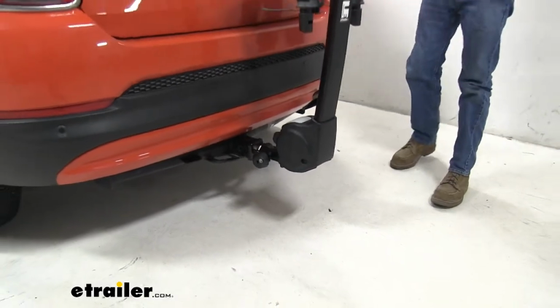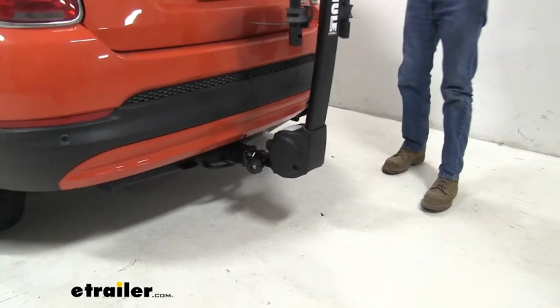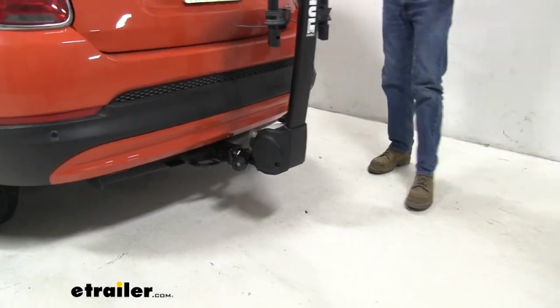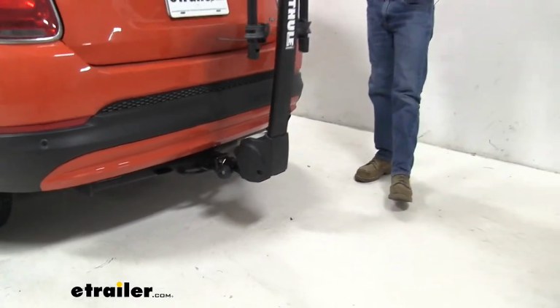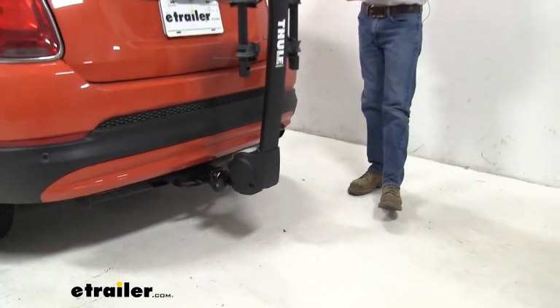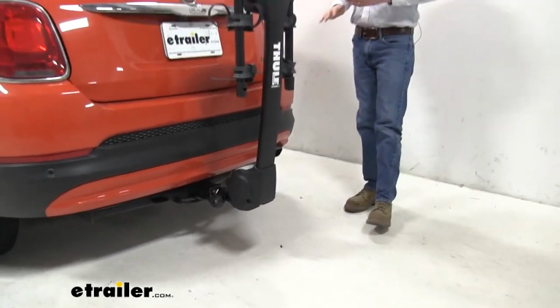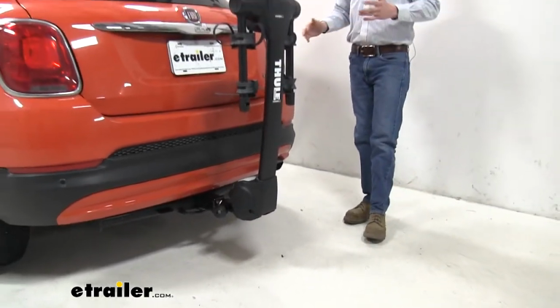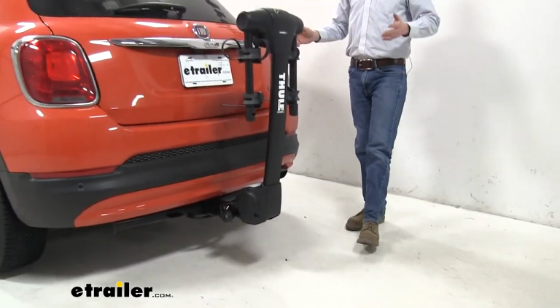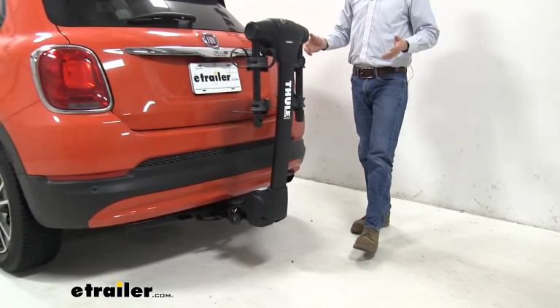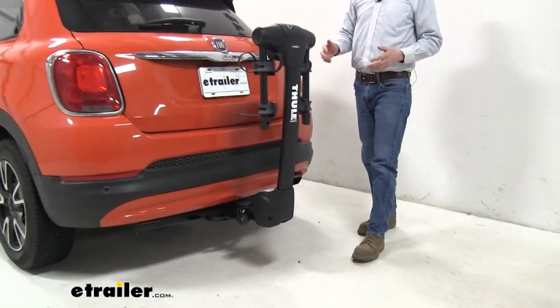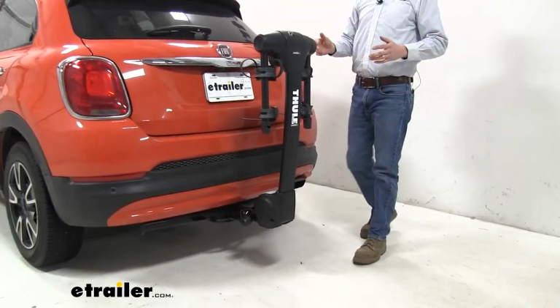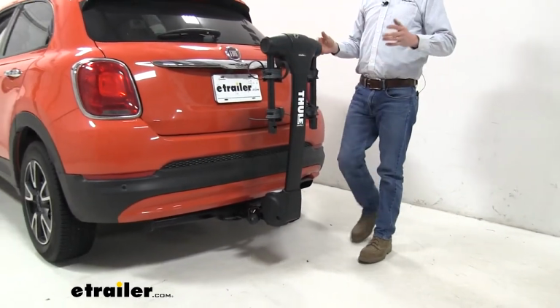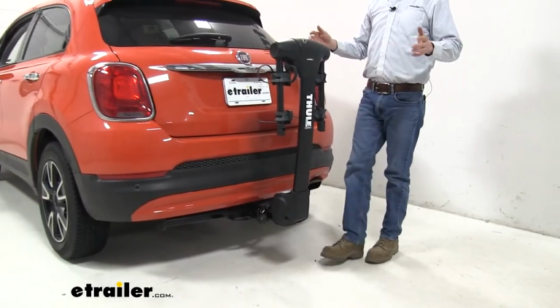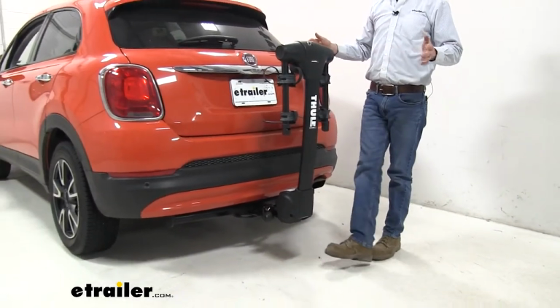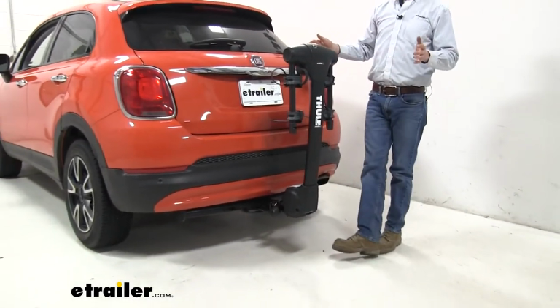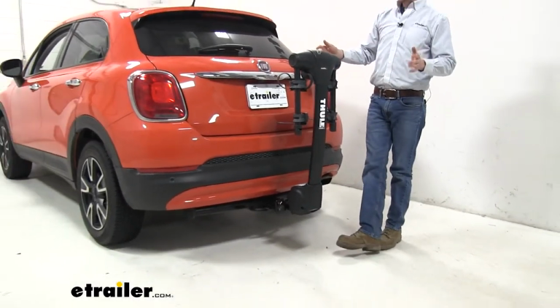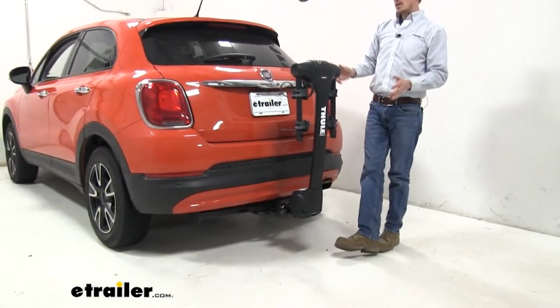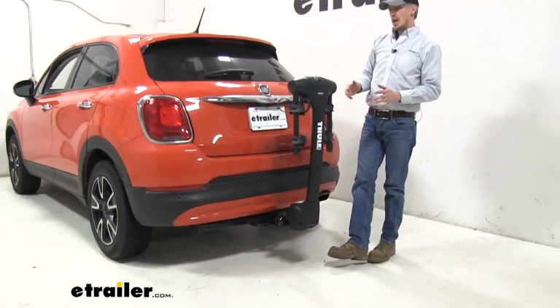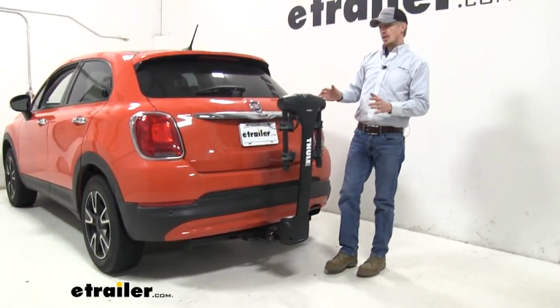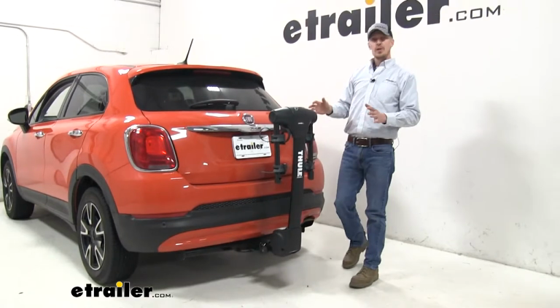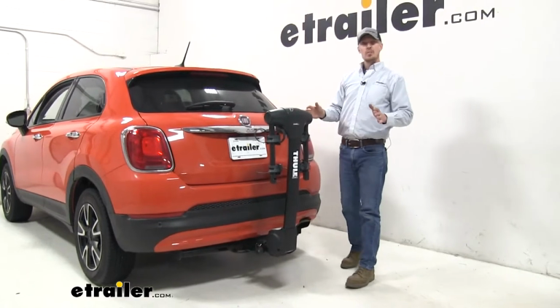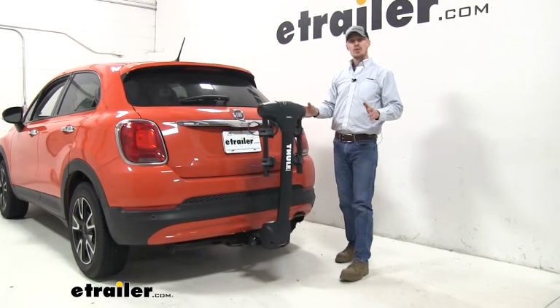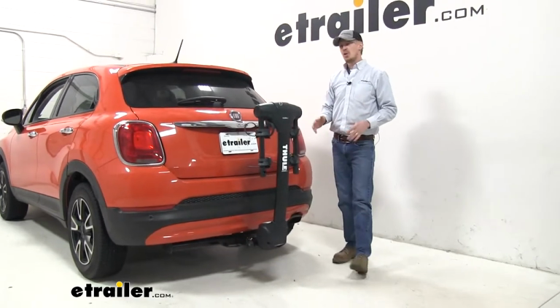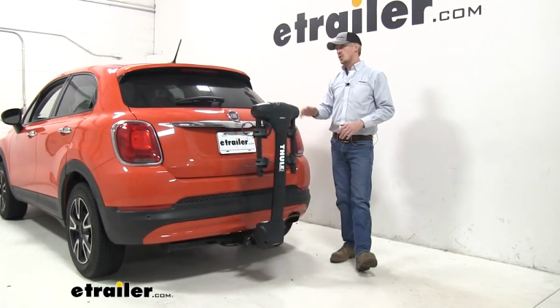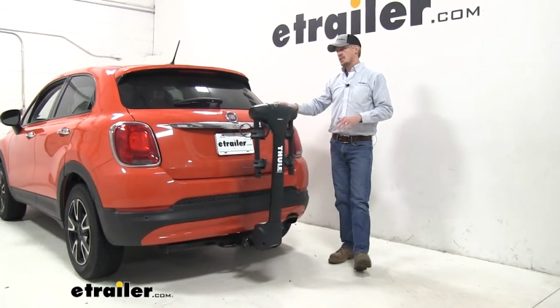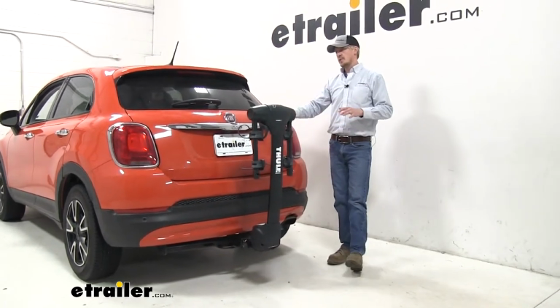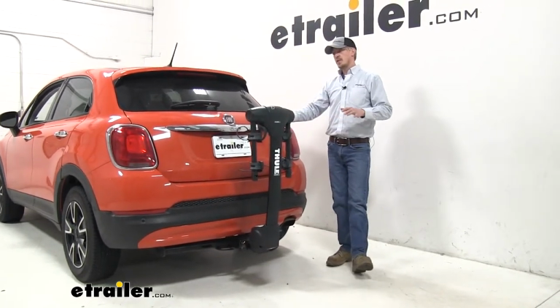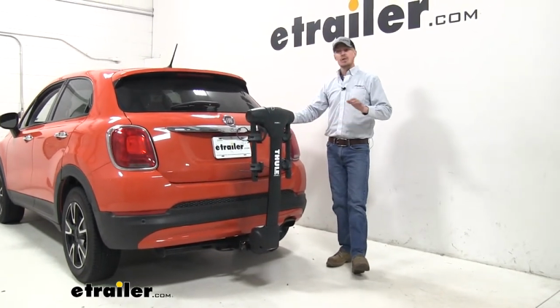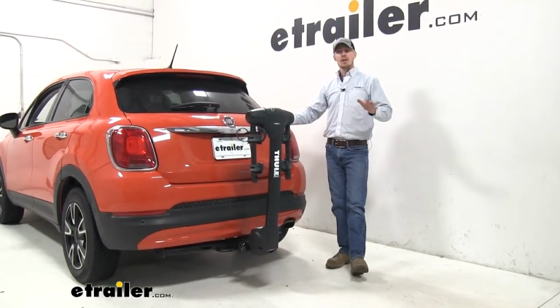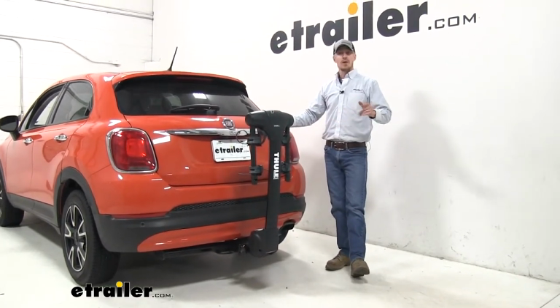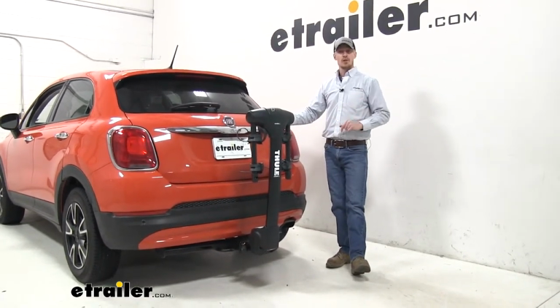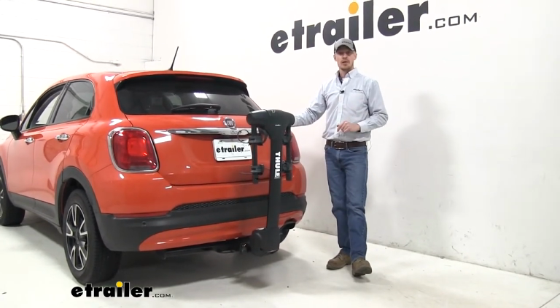That's going to complete our test fit of the Thule Apex XT Hanging Style 2 Bike Rack on our 2016 Fiat 500X.